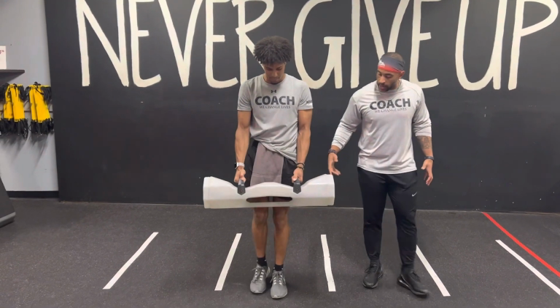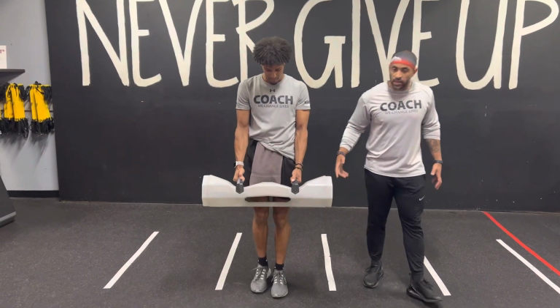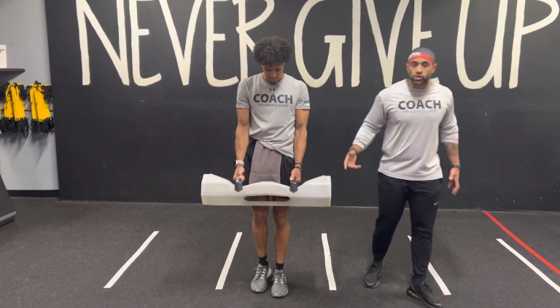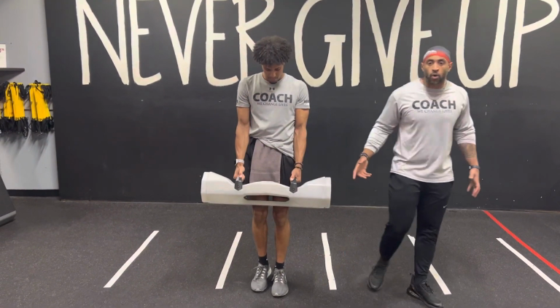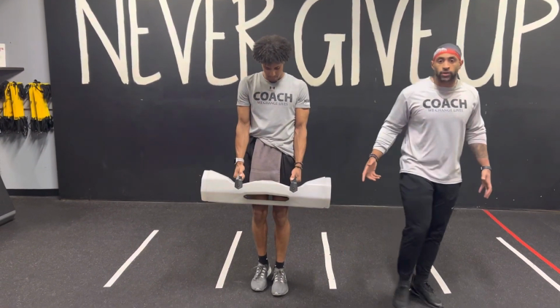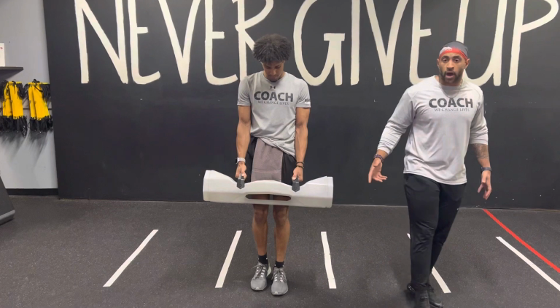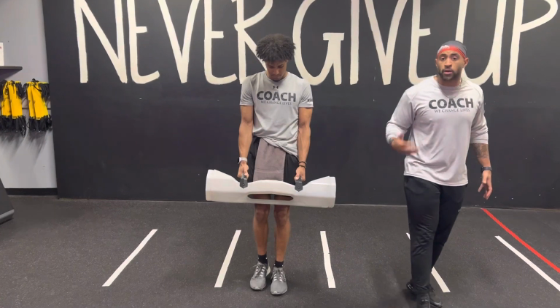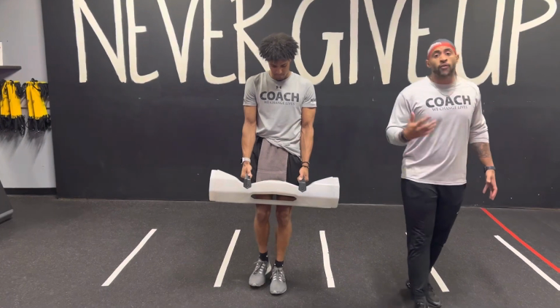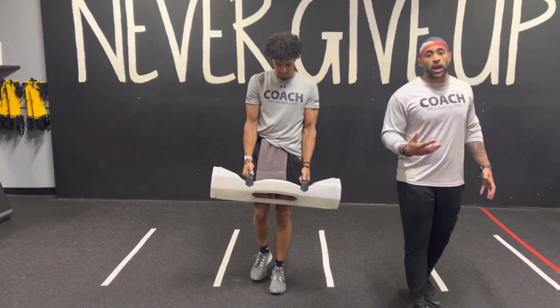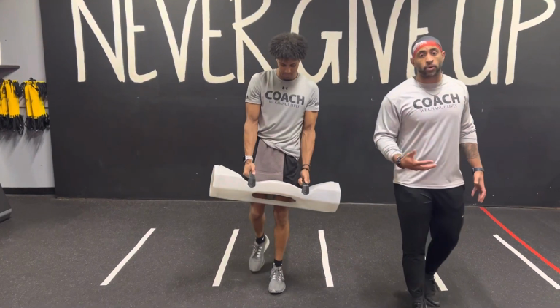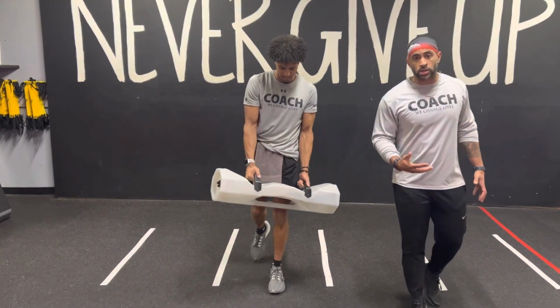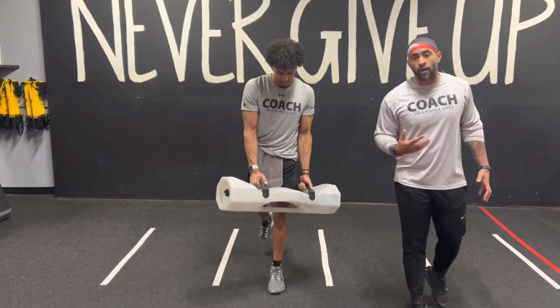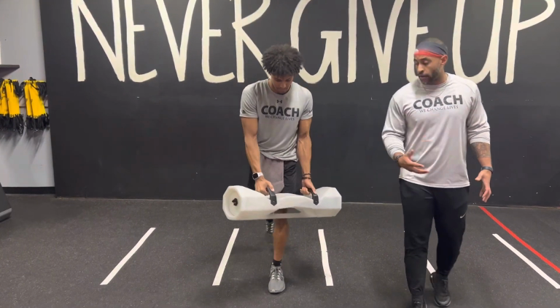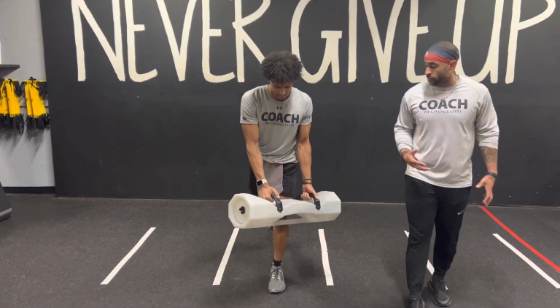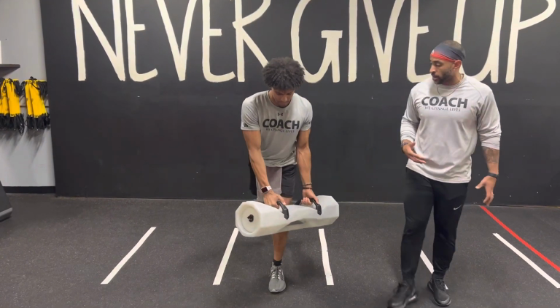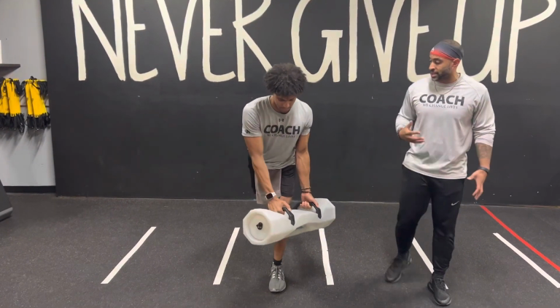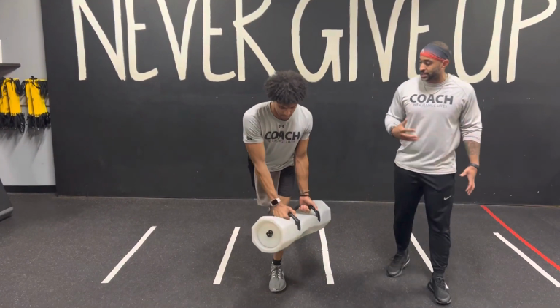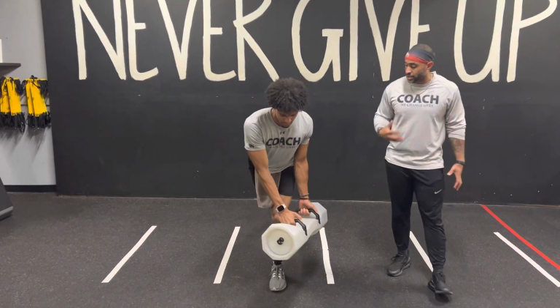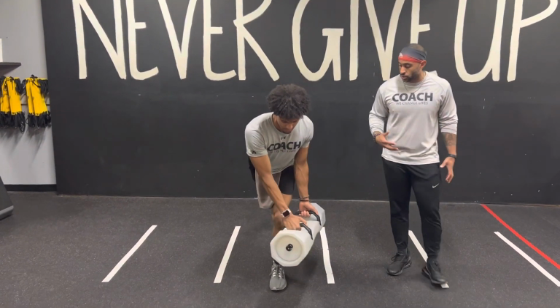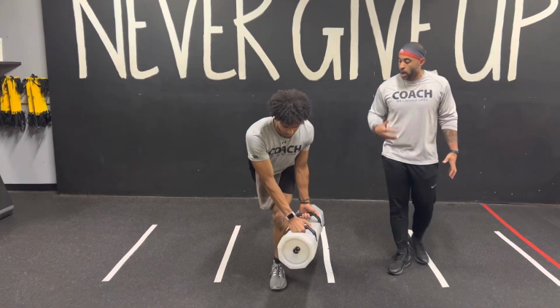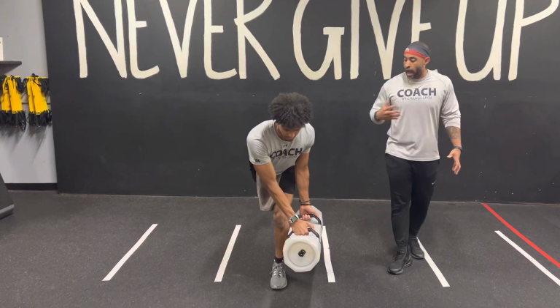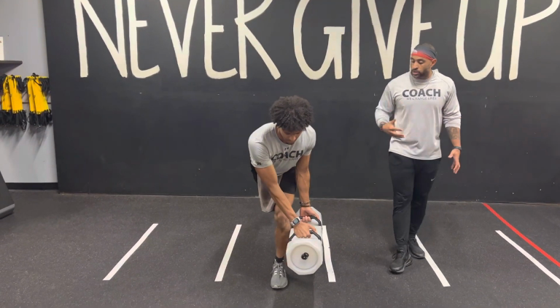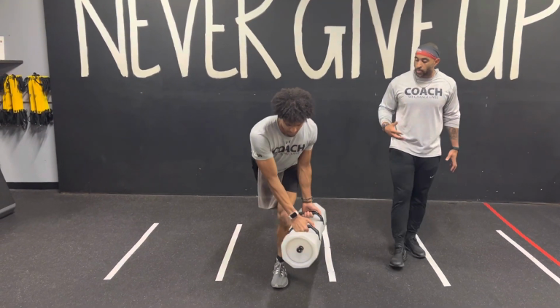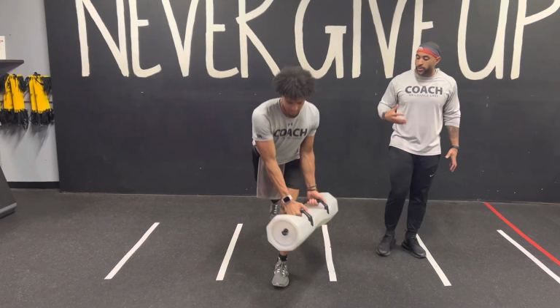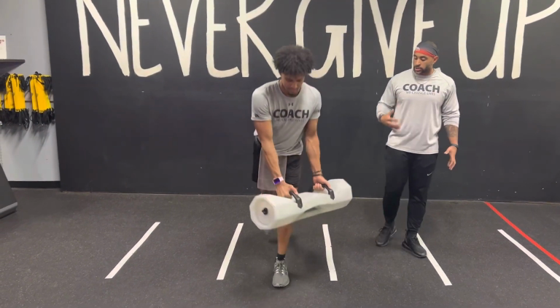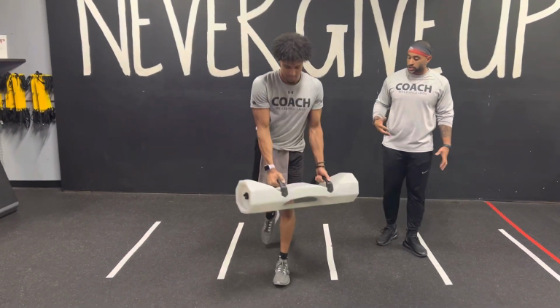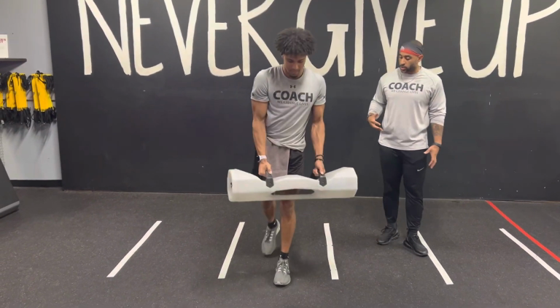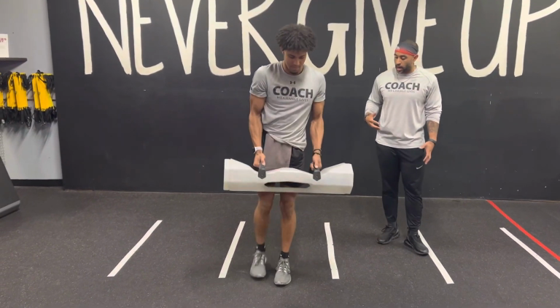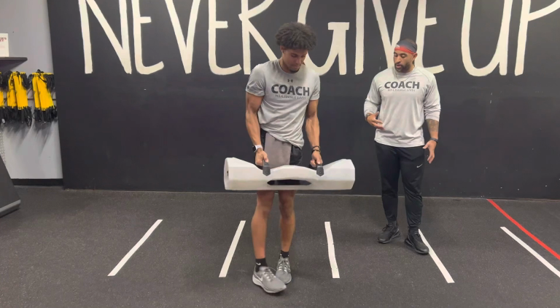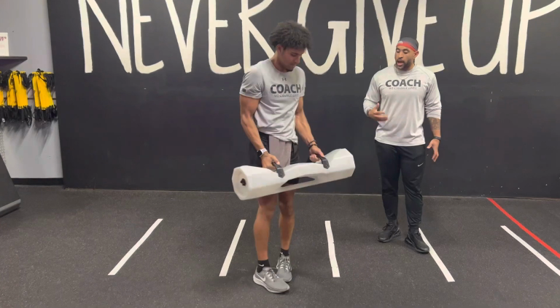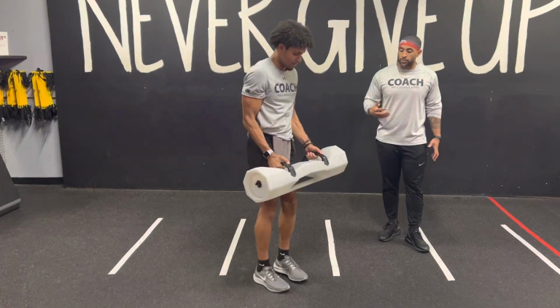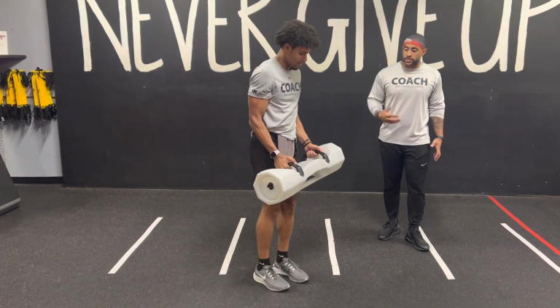Try to keep your toe off the ground for that progression. However, if balance is an issue, as you come up you can touch that toe down and then reset.